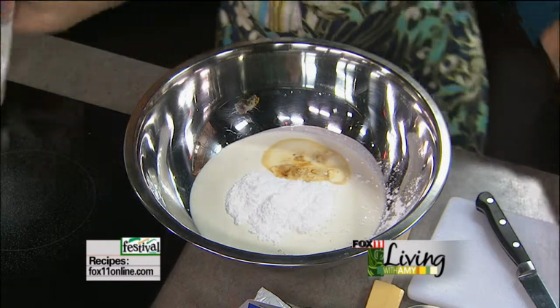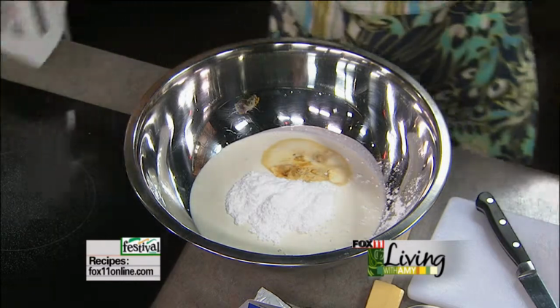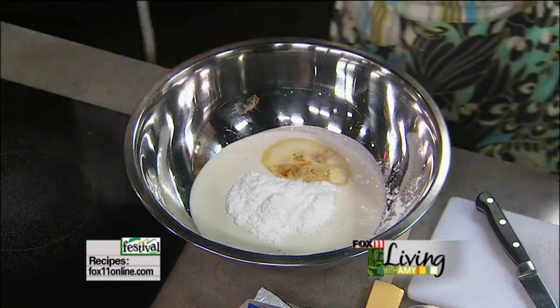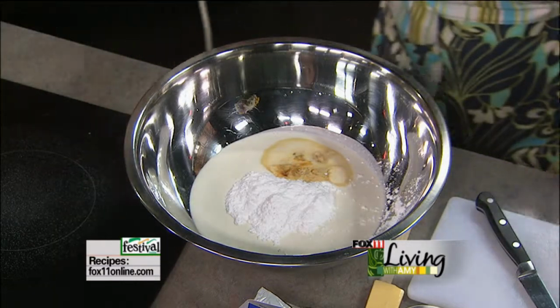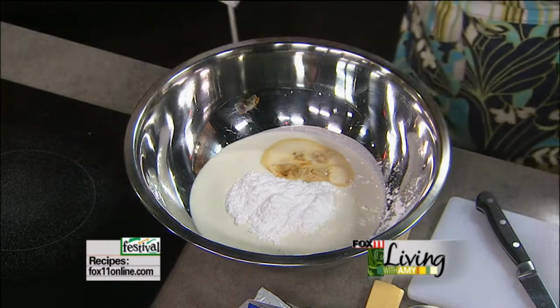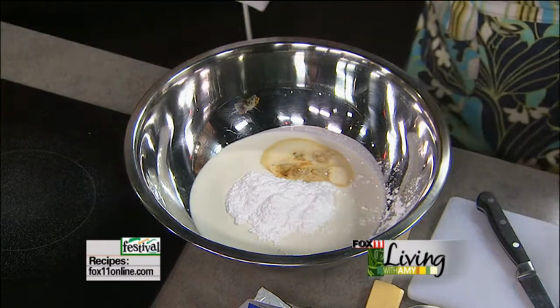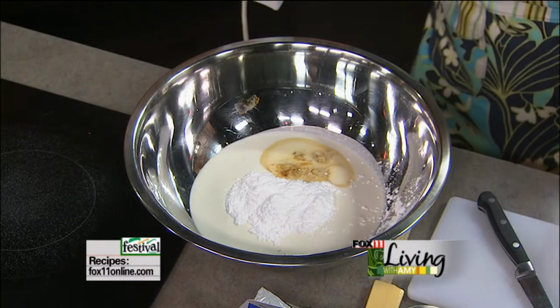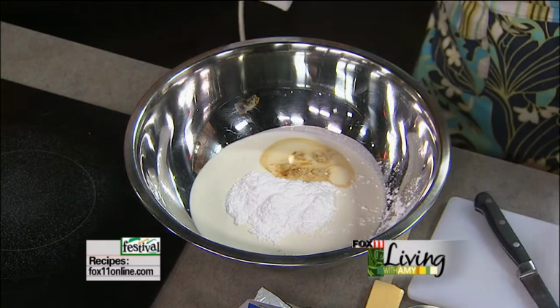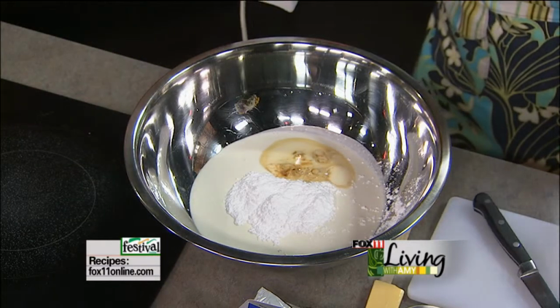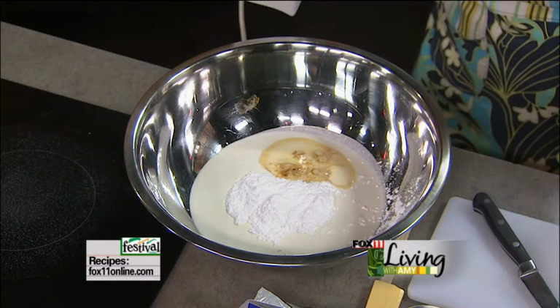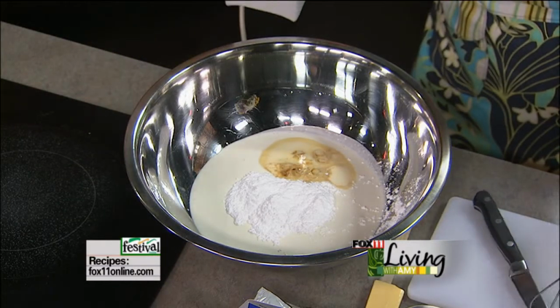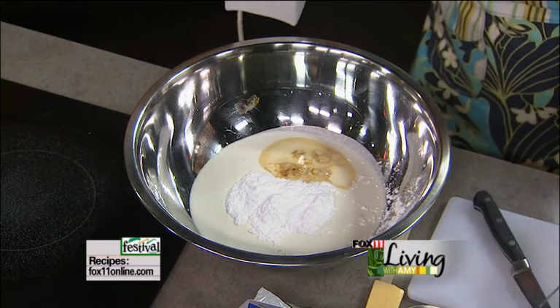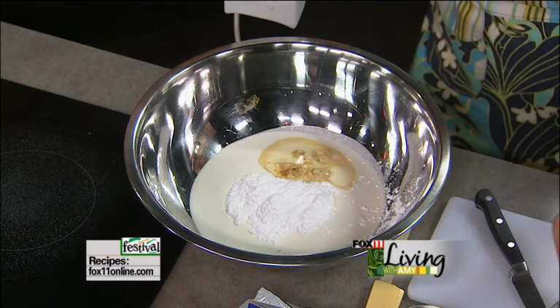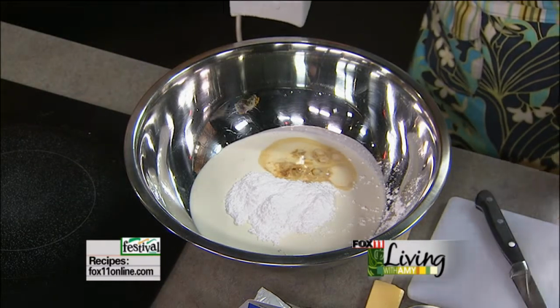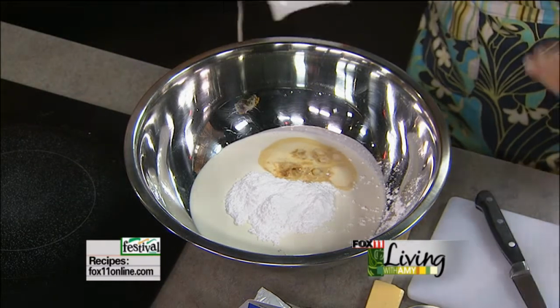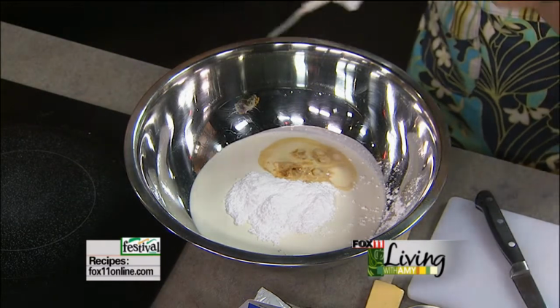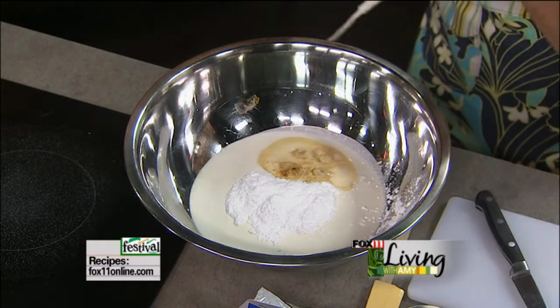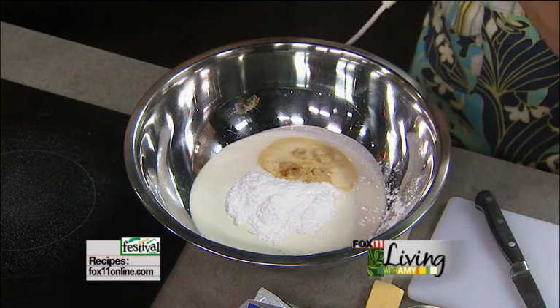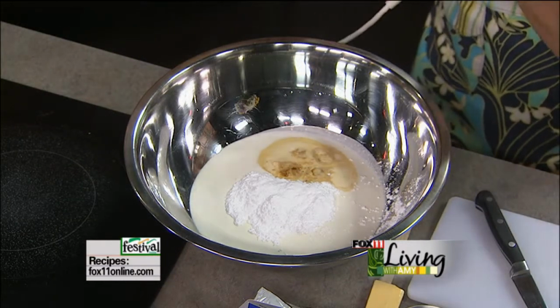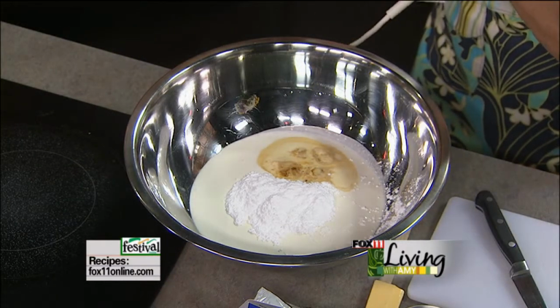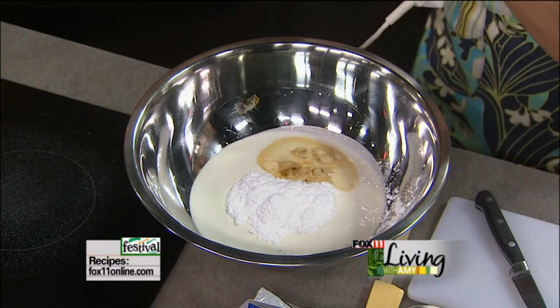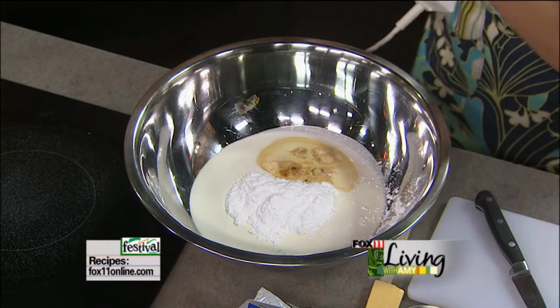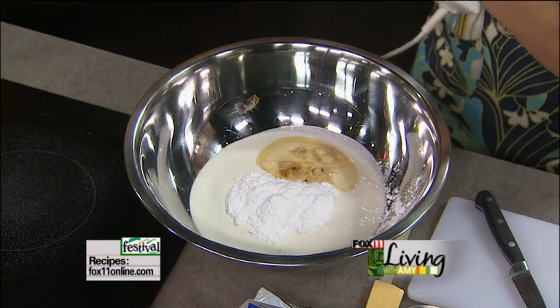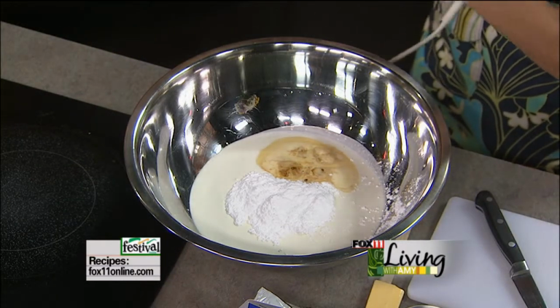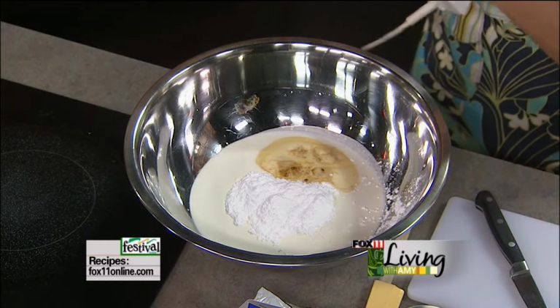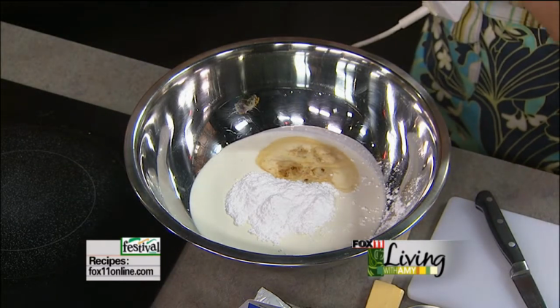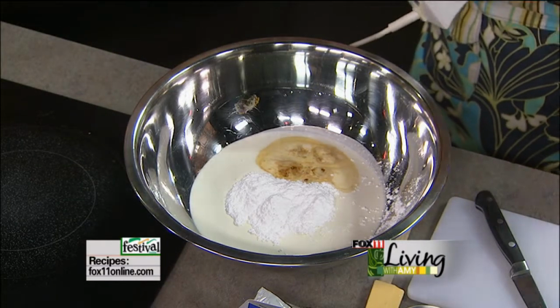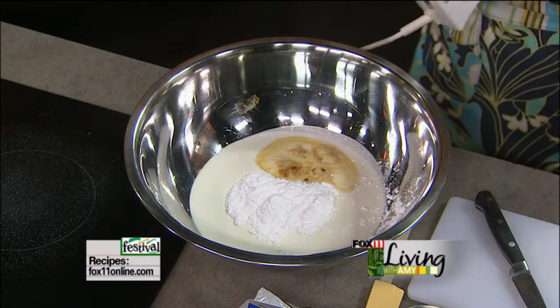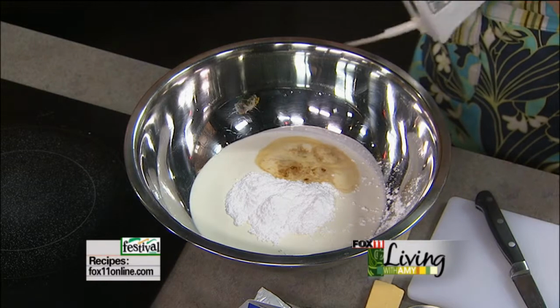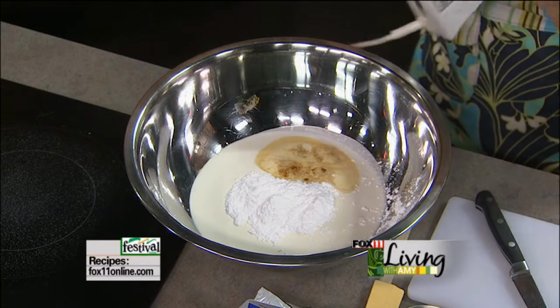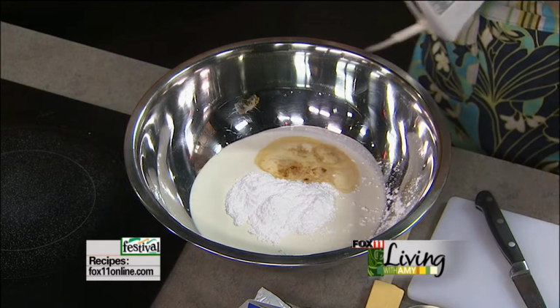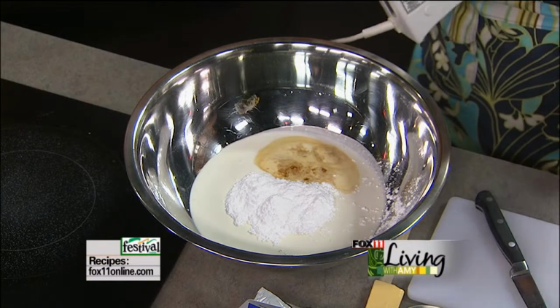So we've got a nice cold bowl and beaters and we're just going to start beating this up.